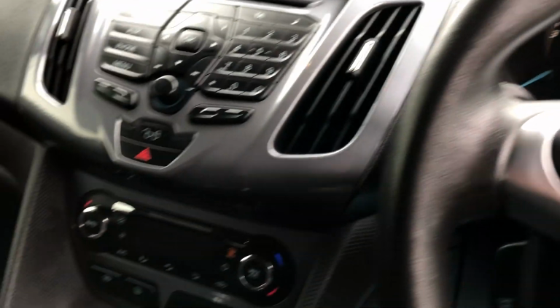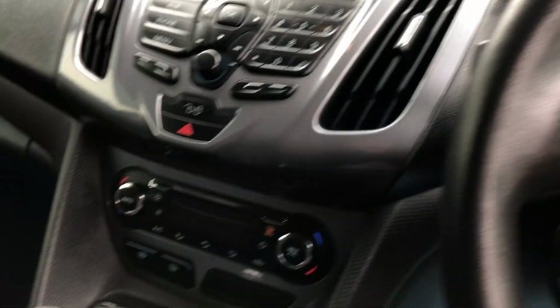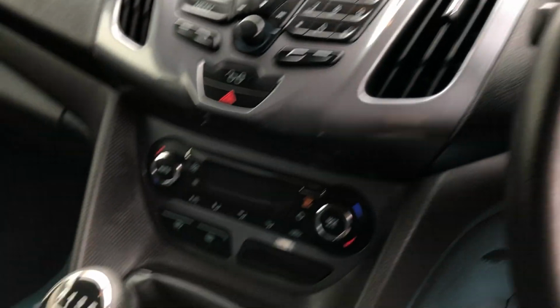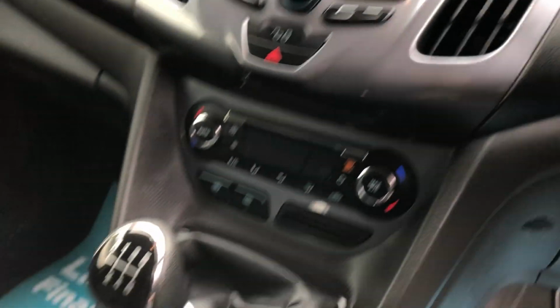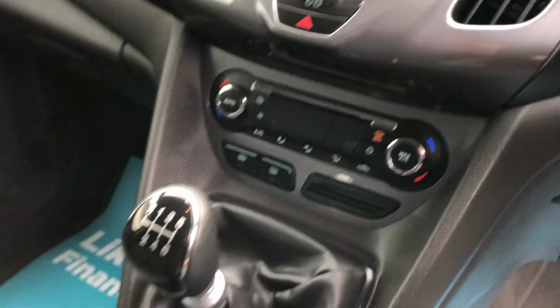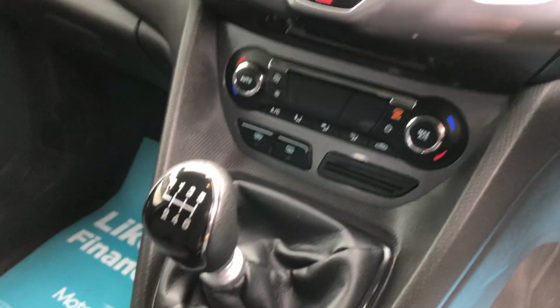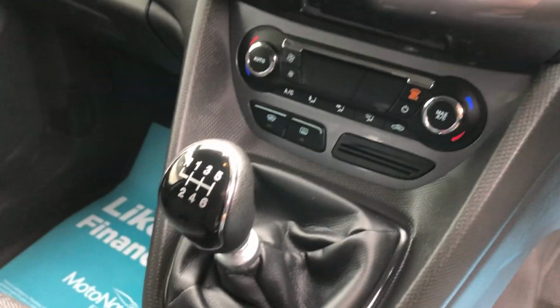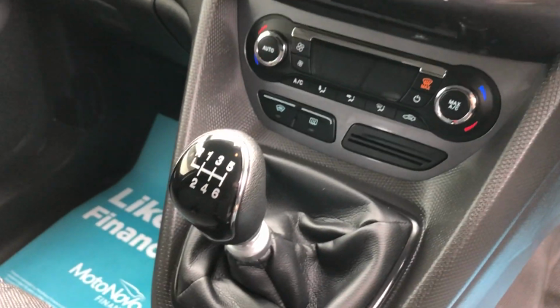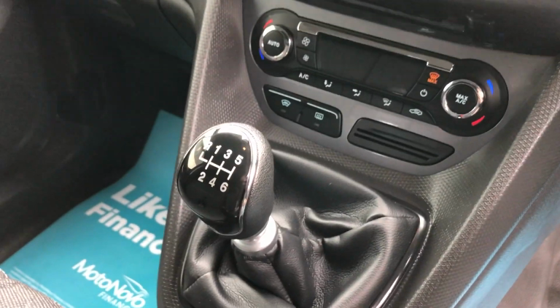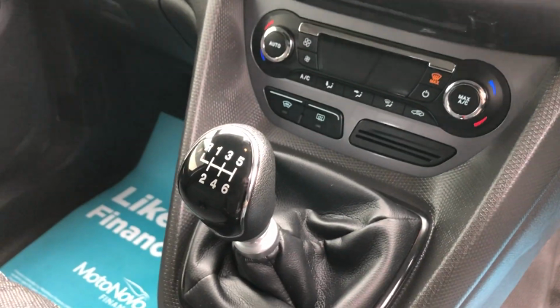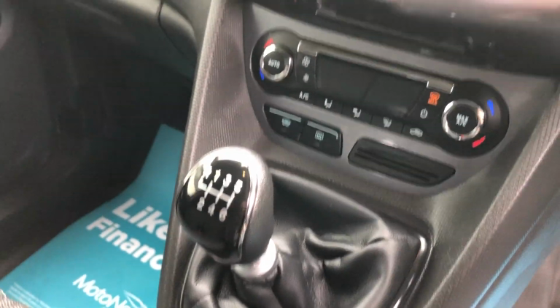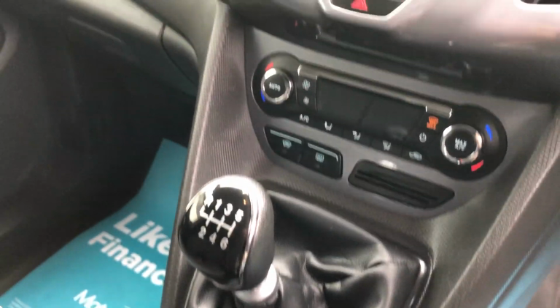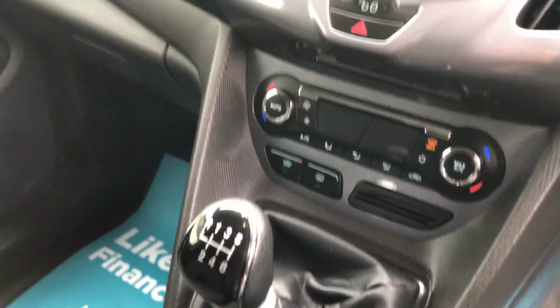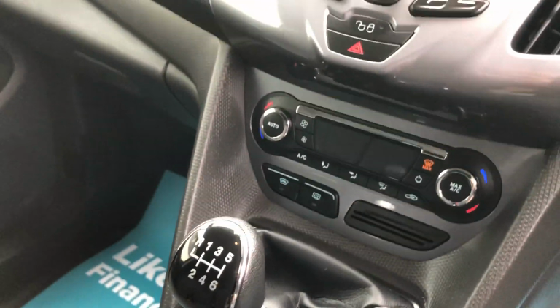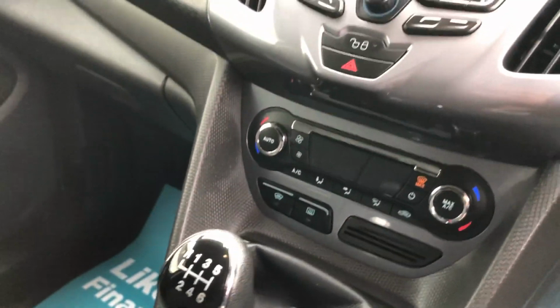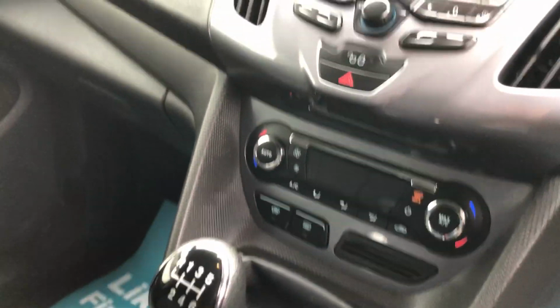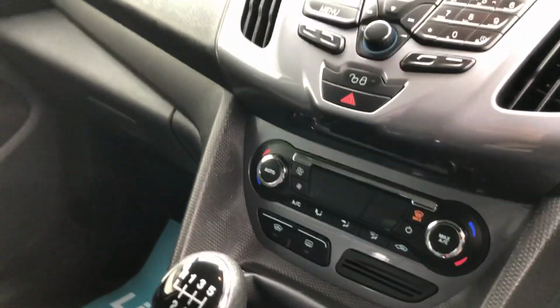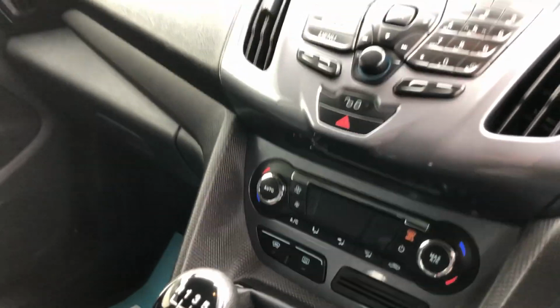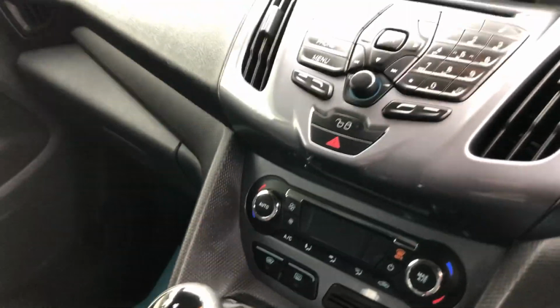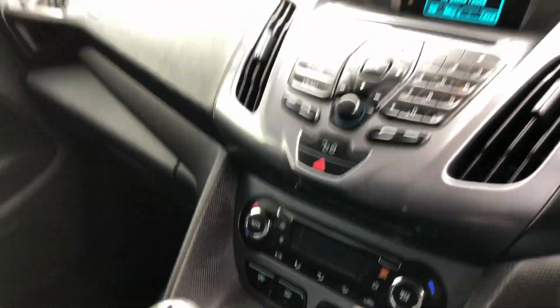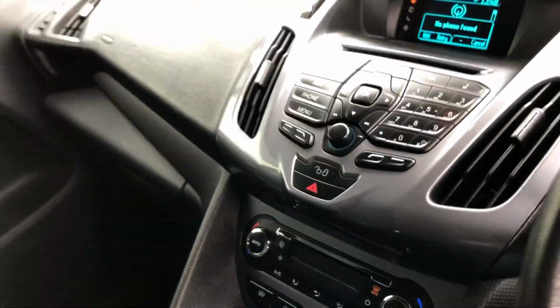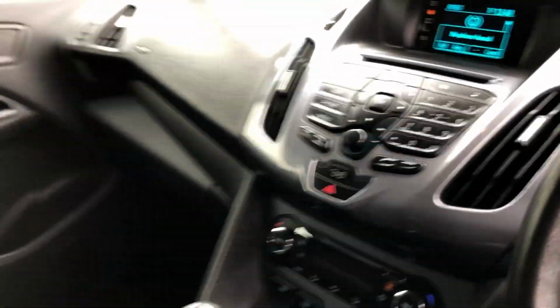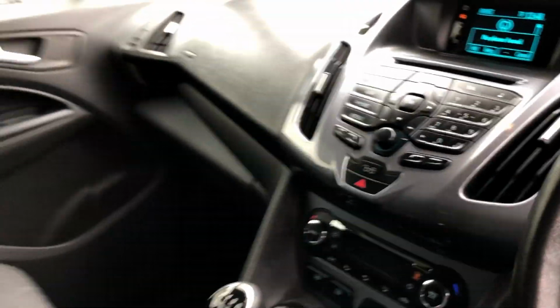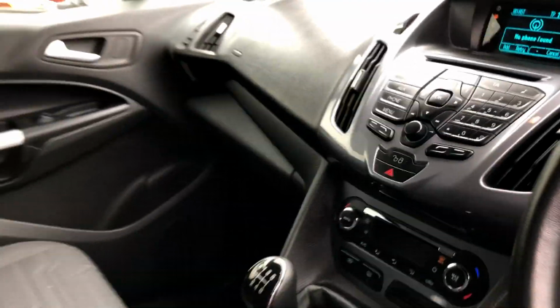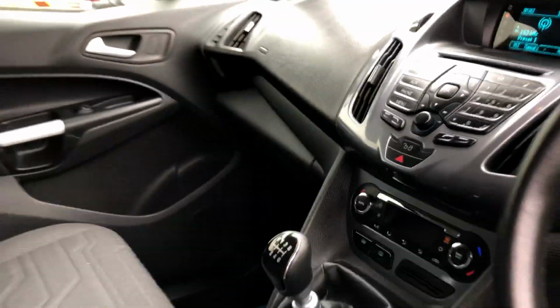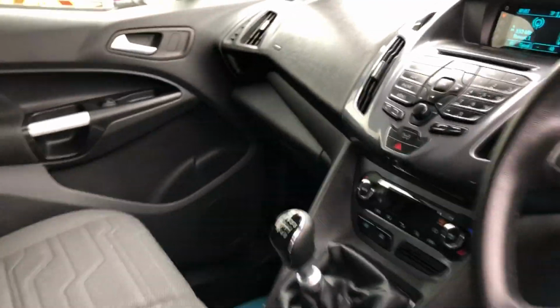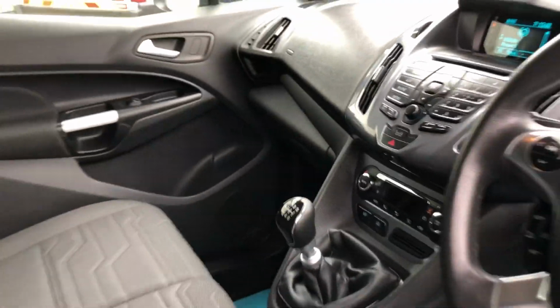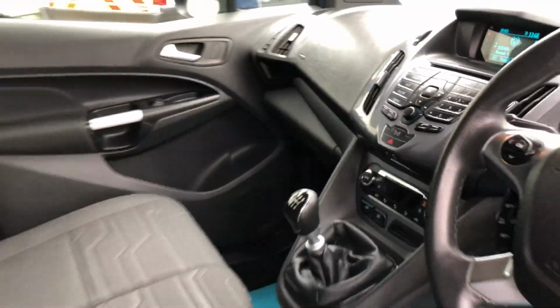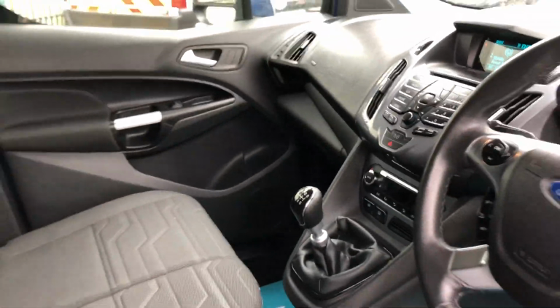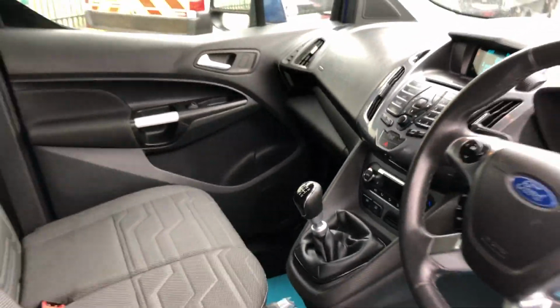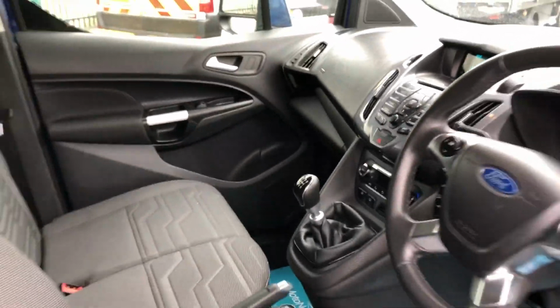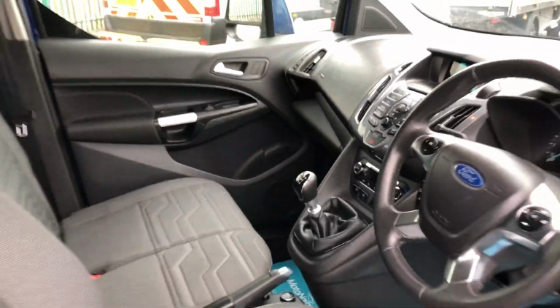It's got a 6-speed box, aircon, DAB digital, along with your Bluetooth.